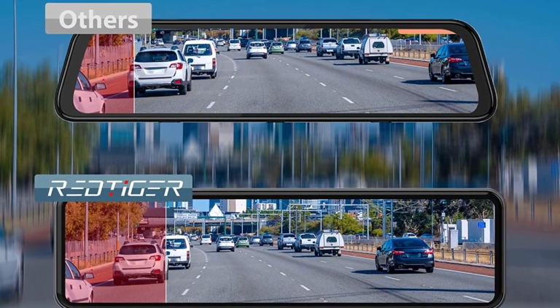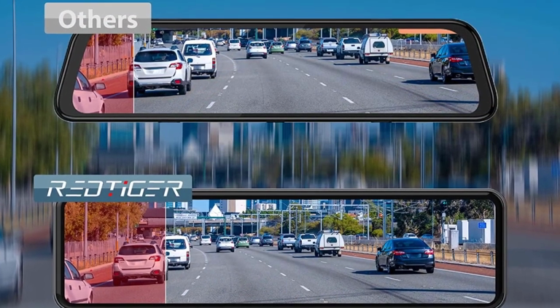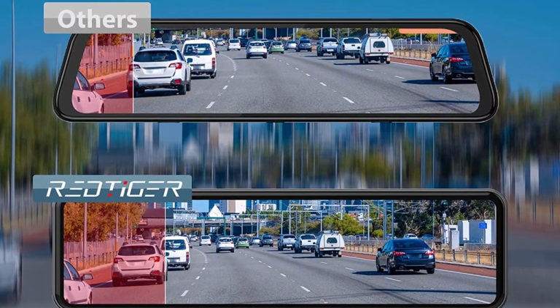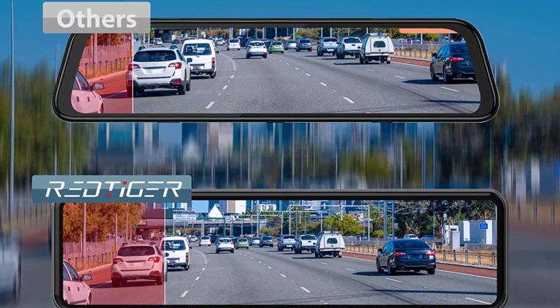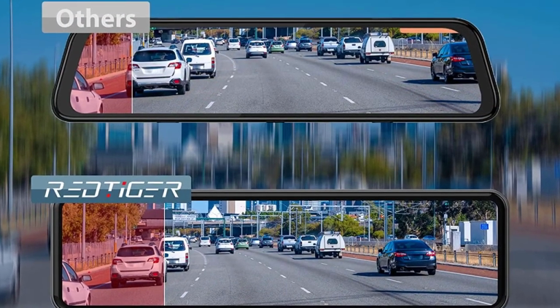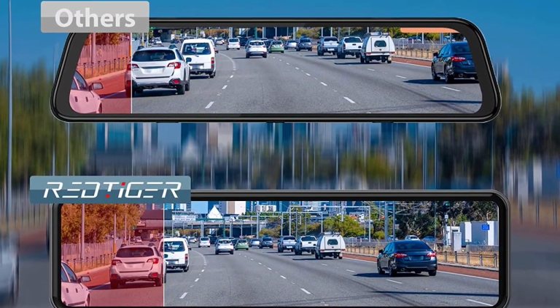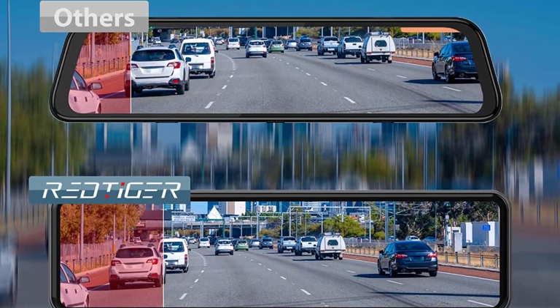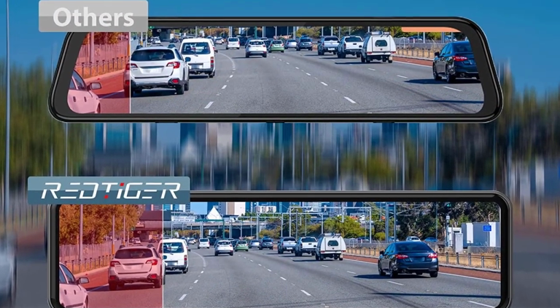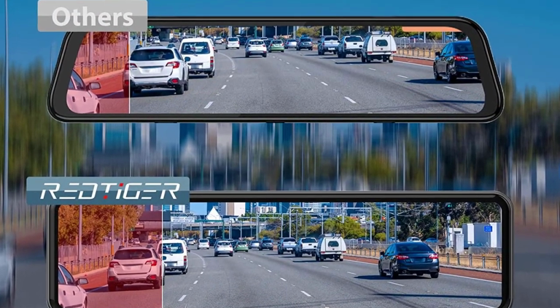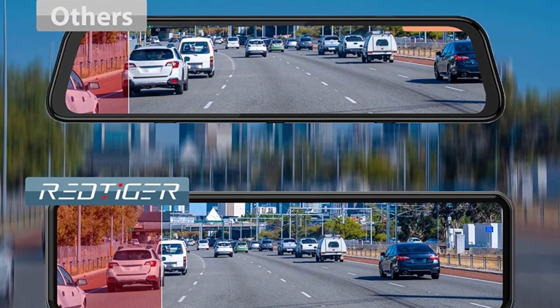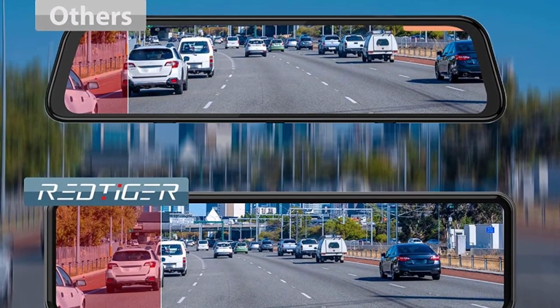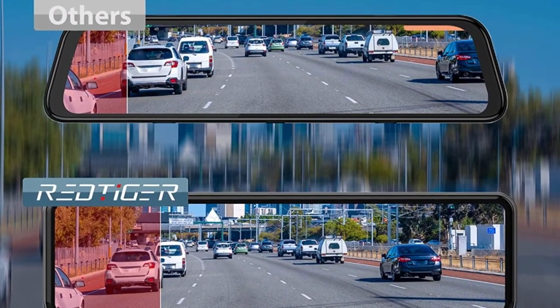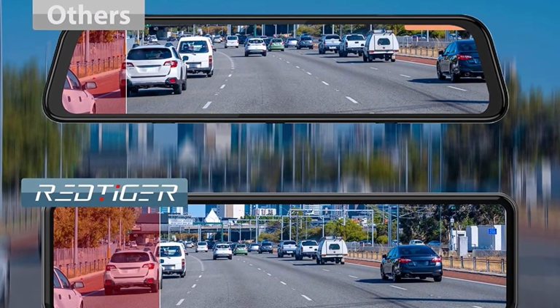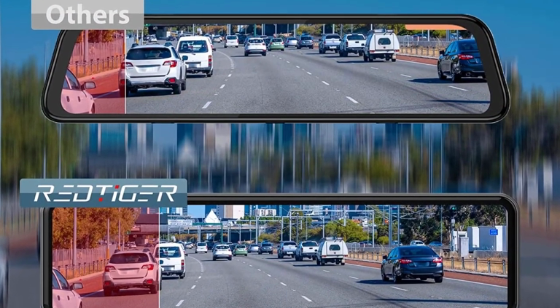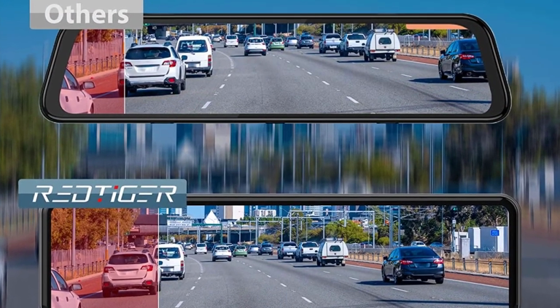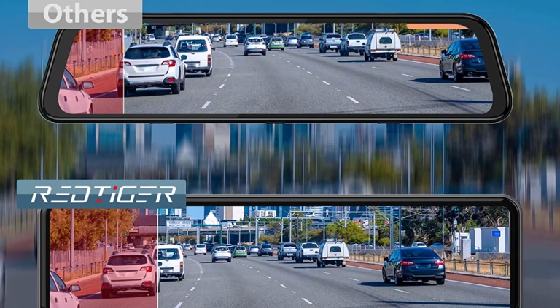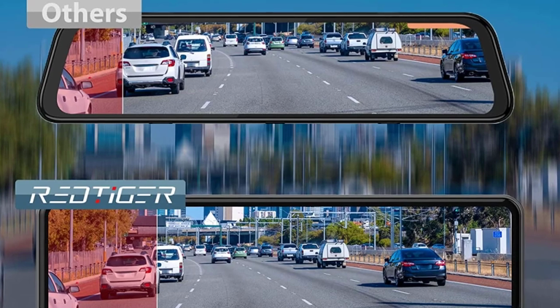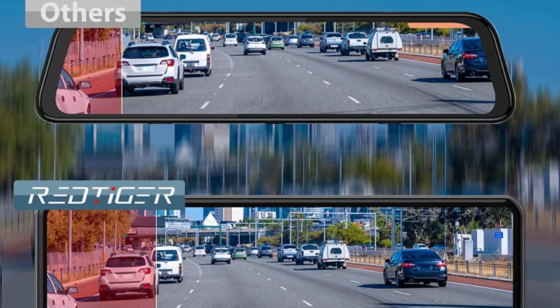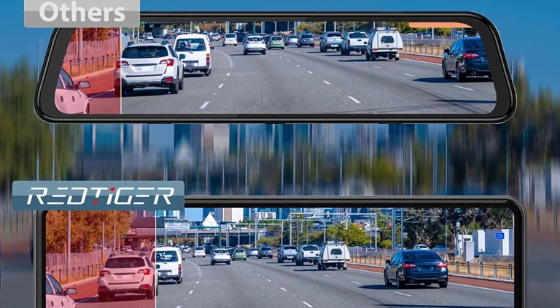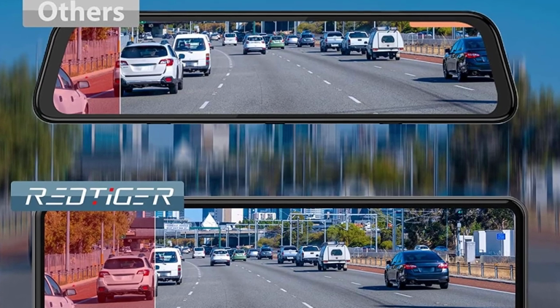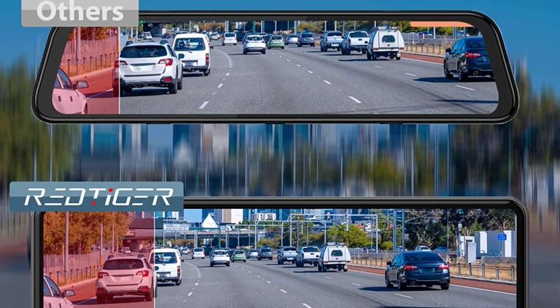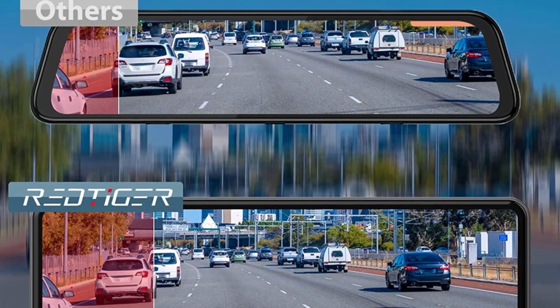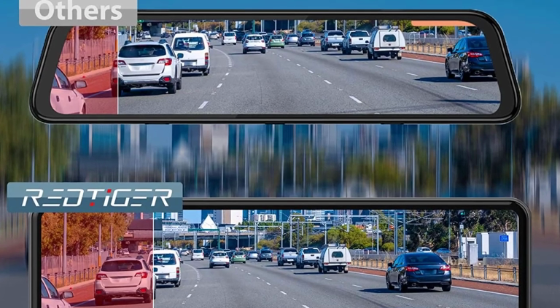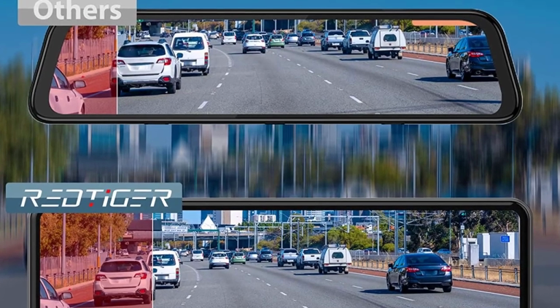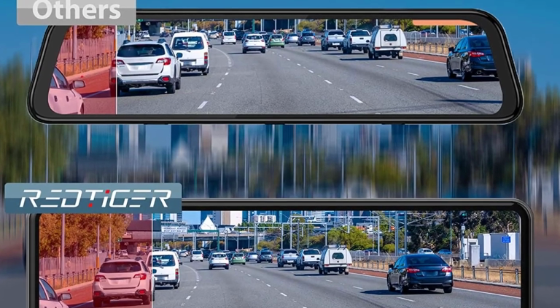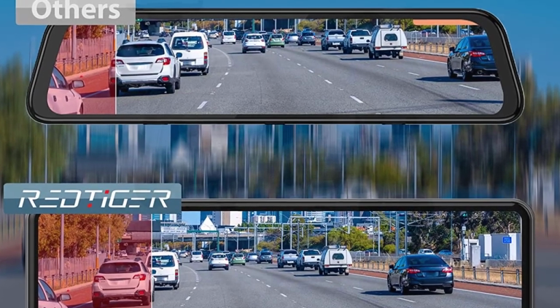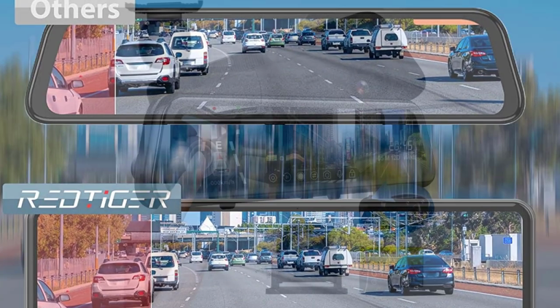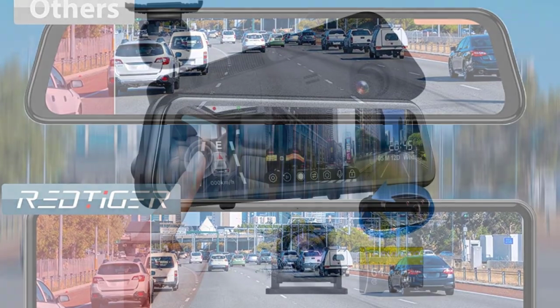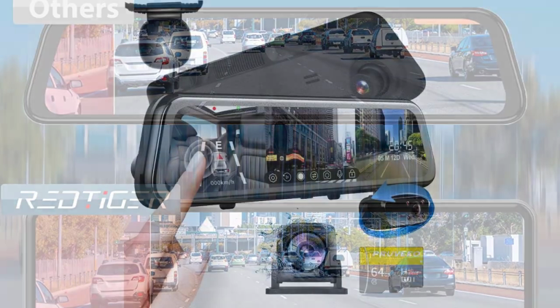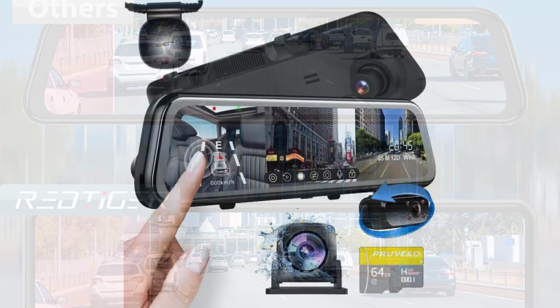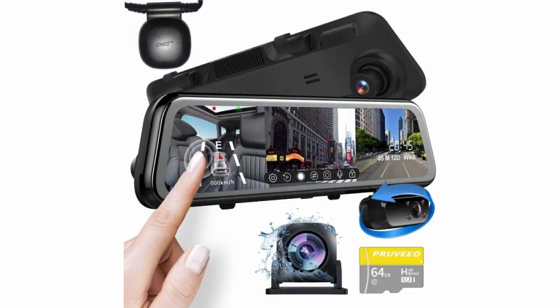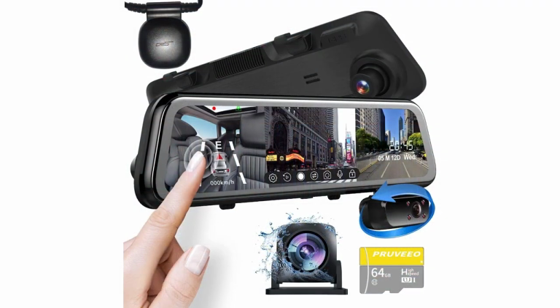Plus, the rearview mirror comes with a built-in microphone so you can hear what's happening around you.